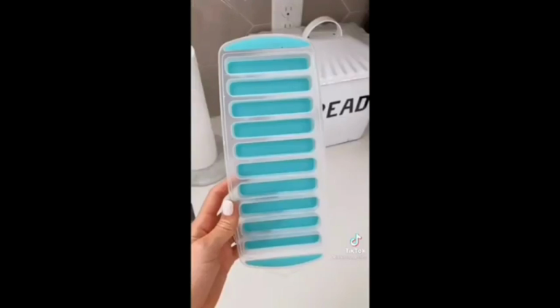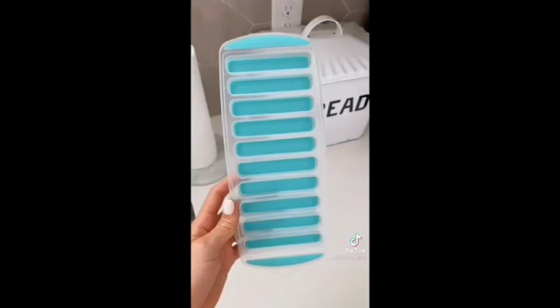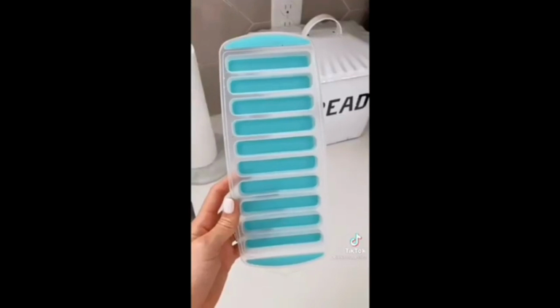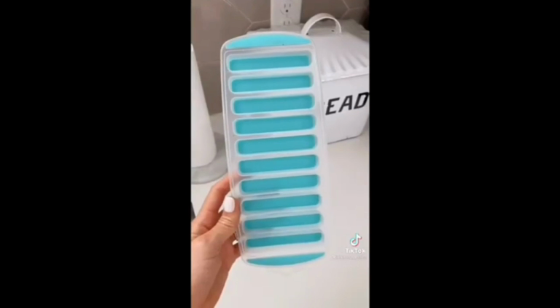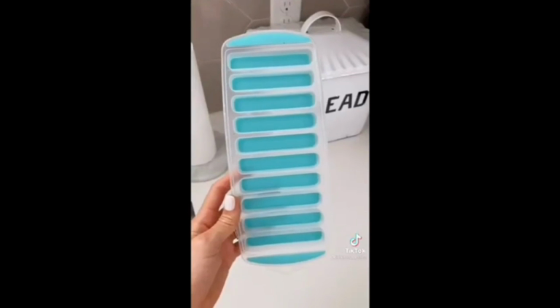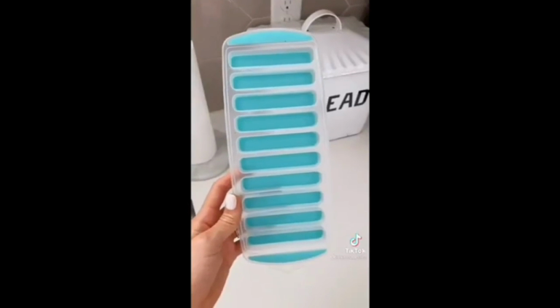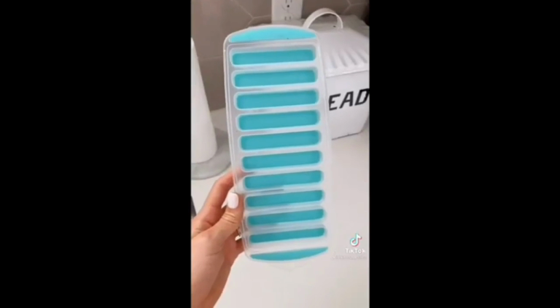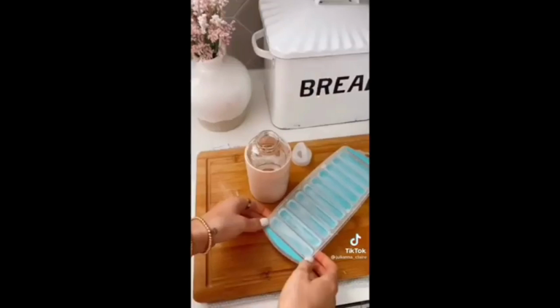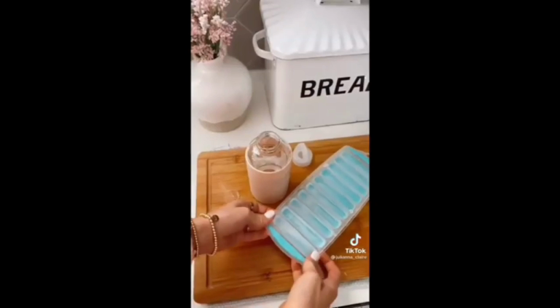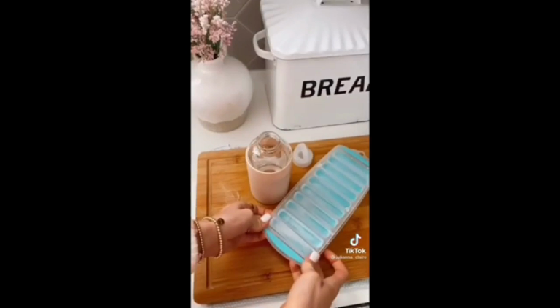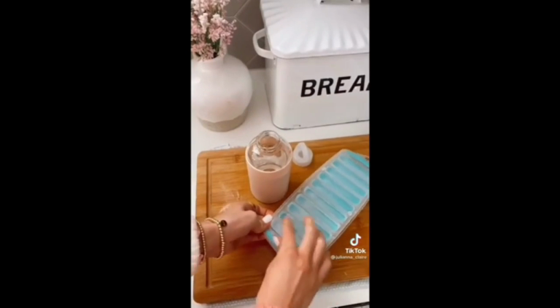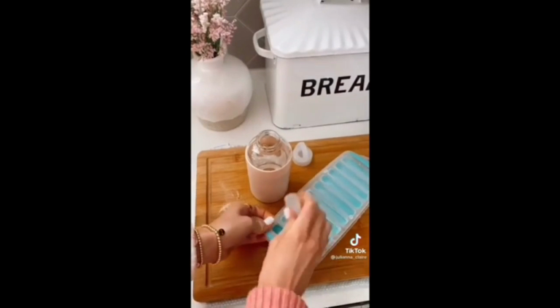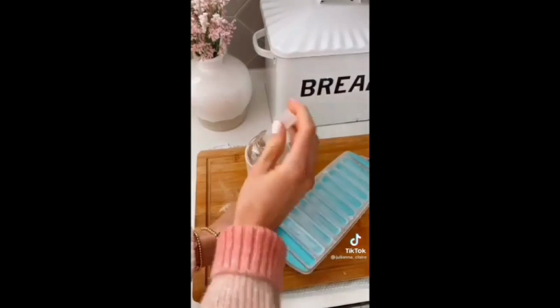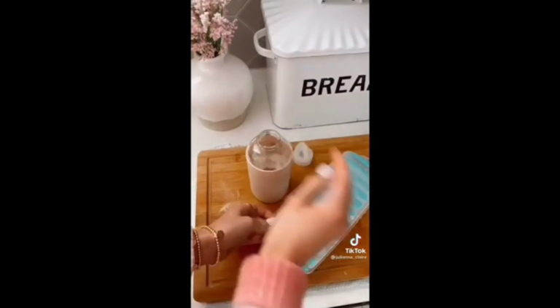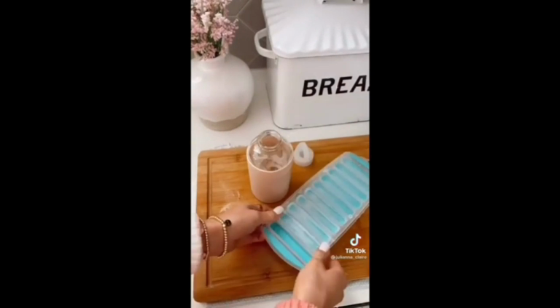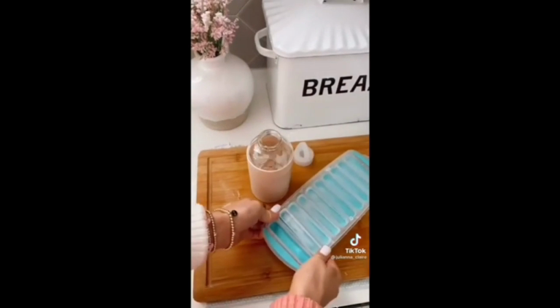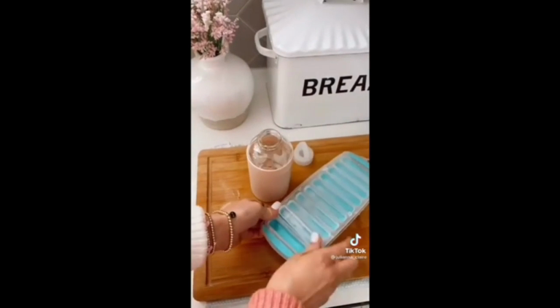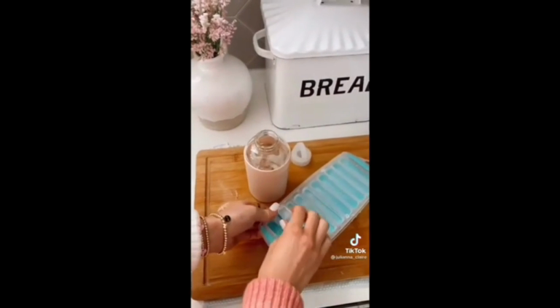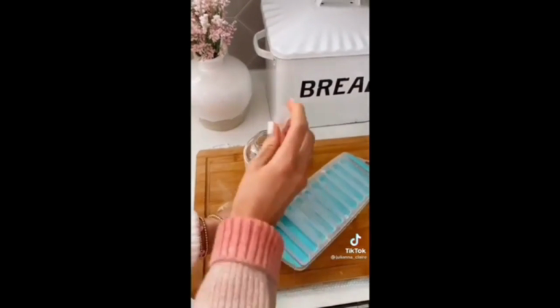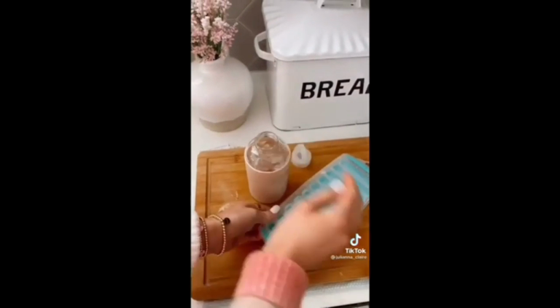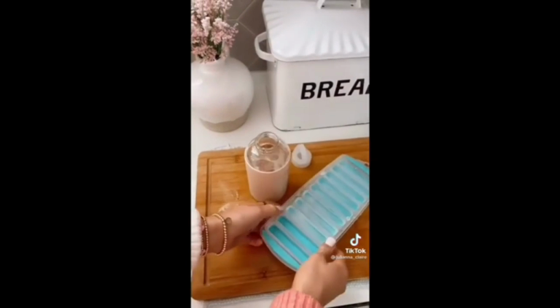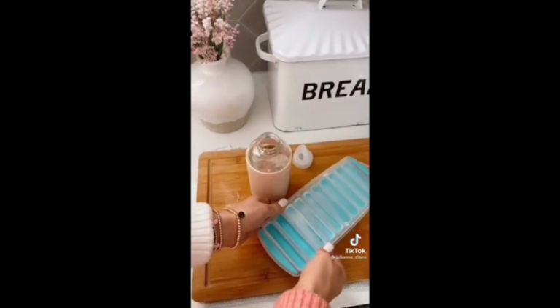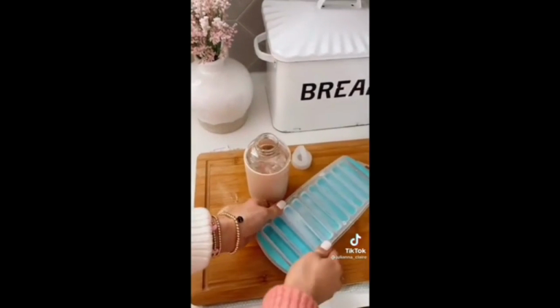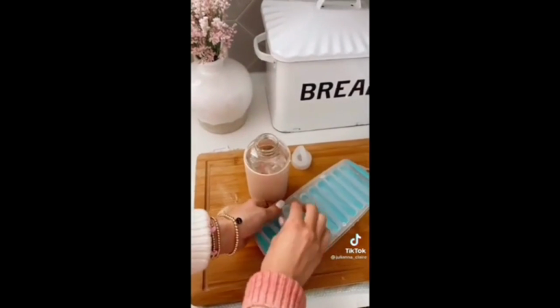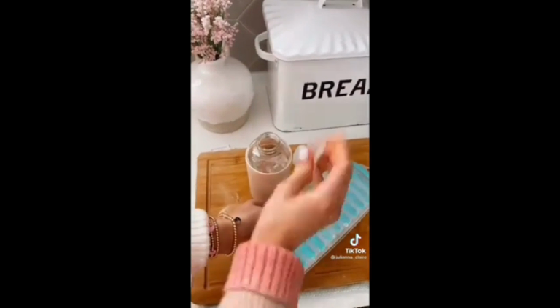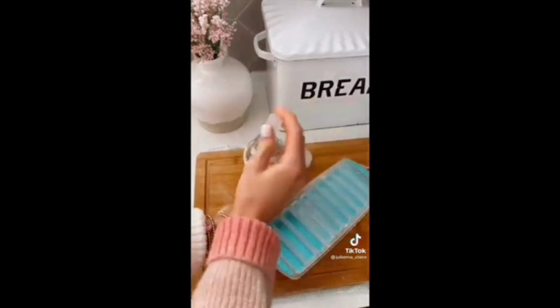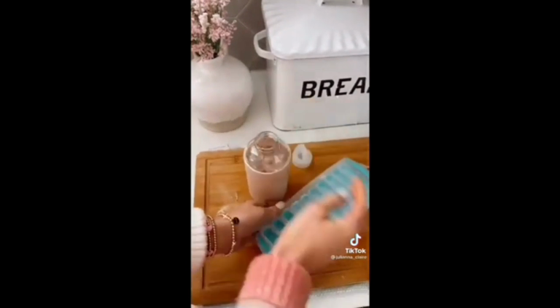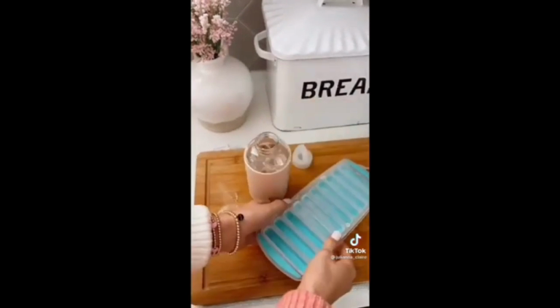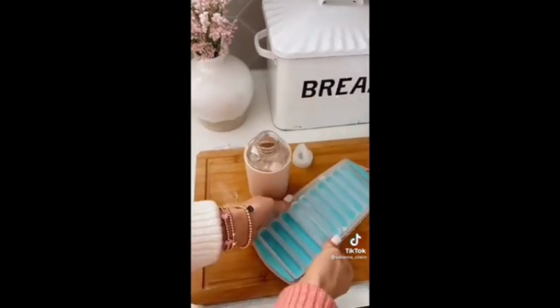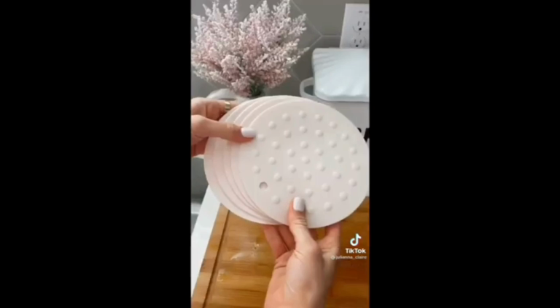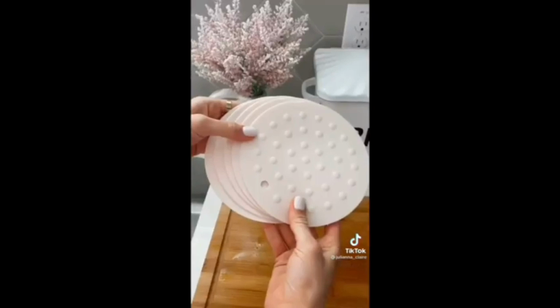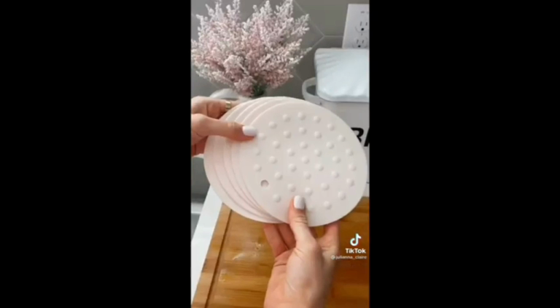This ice tray makes ice cubes for your water bottle or soda. Its silicone design makes getting the ice out really easy.